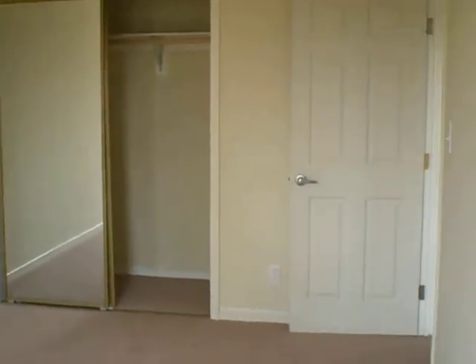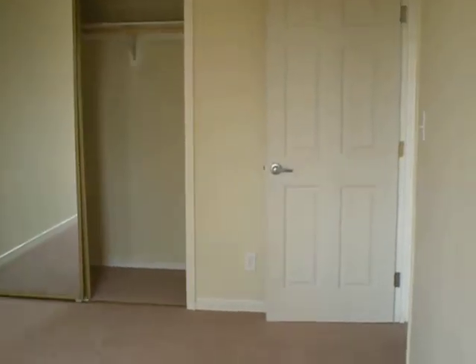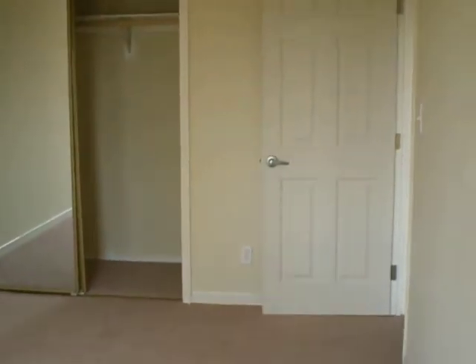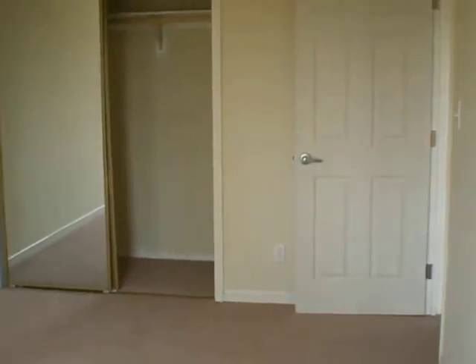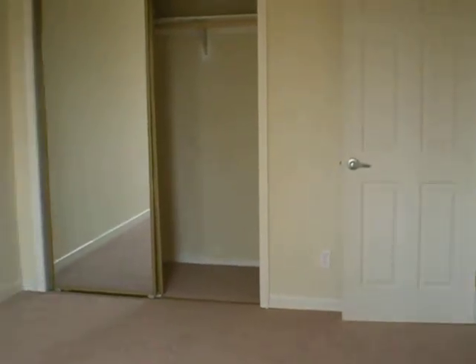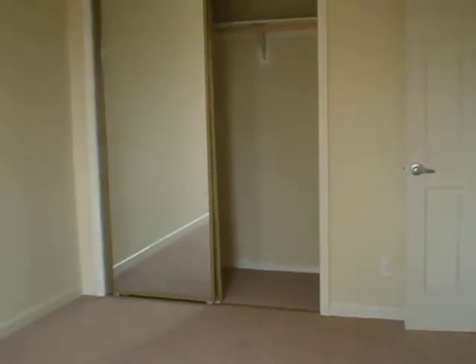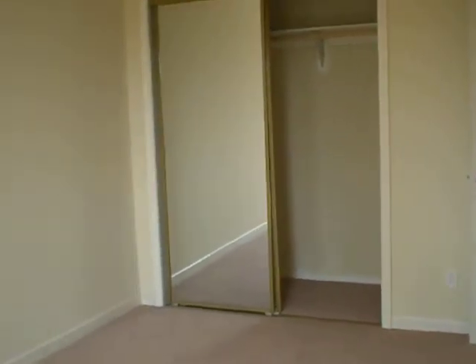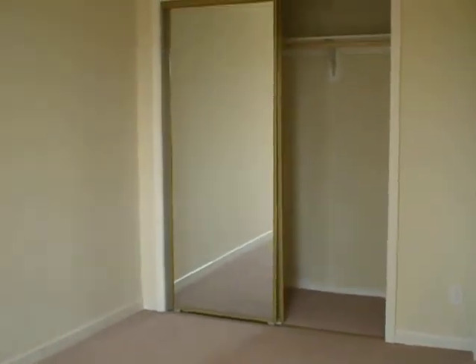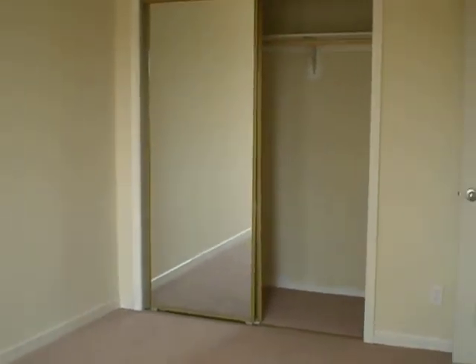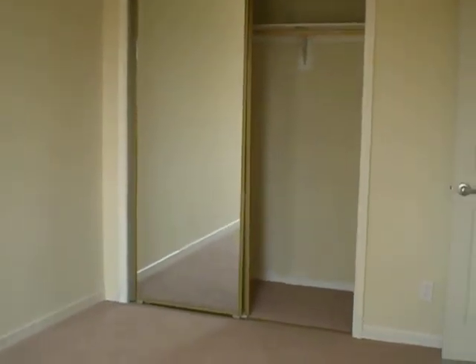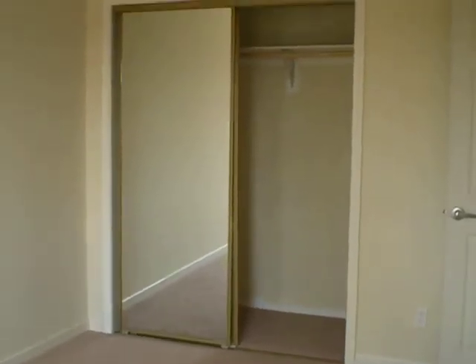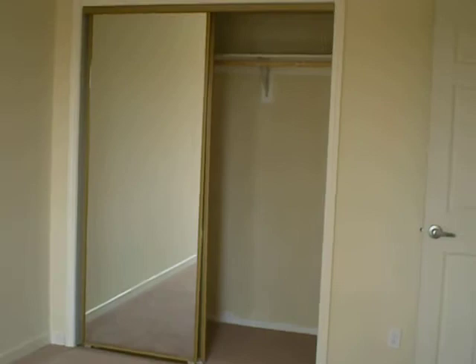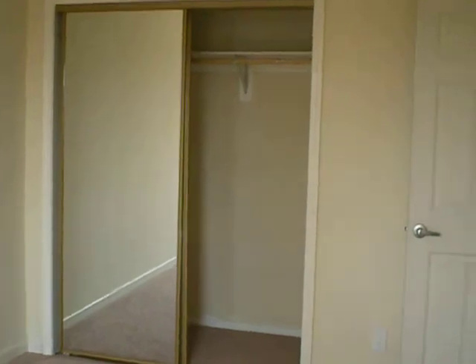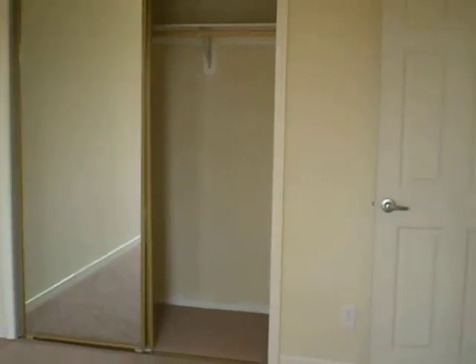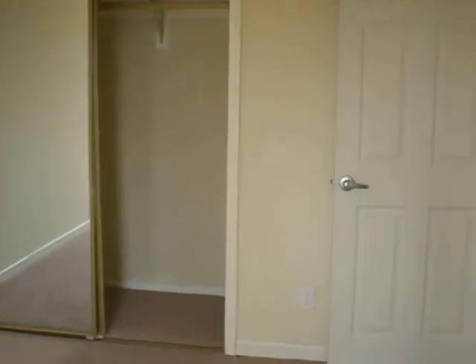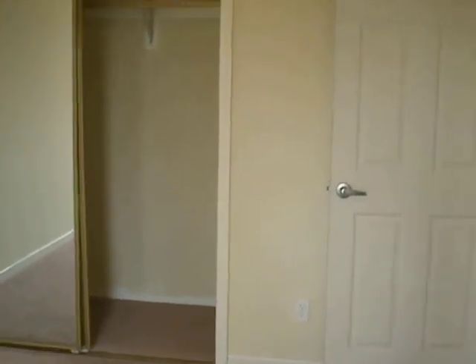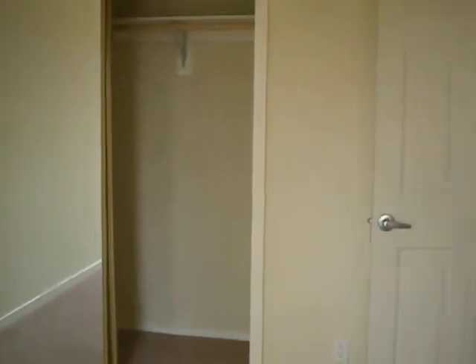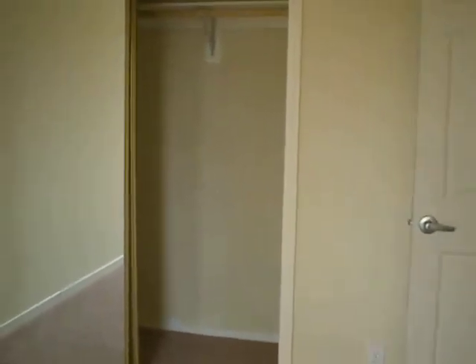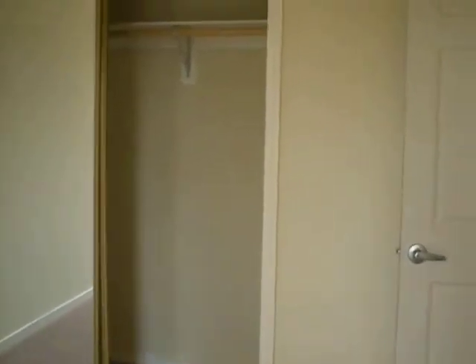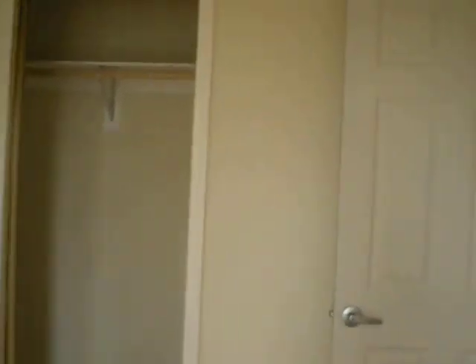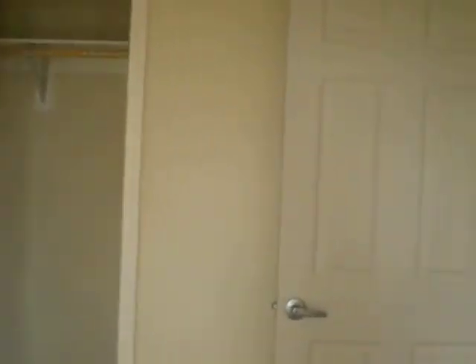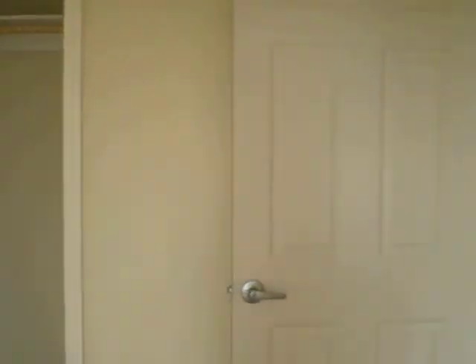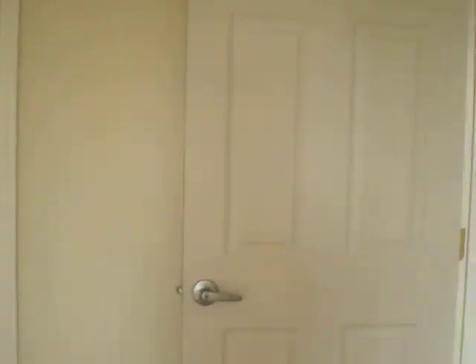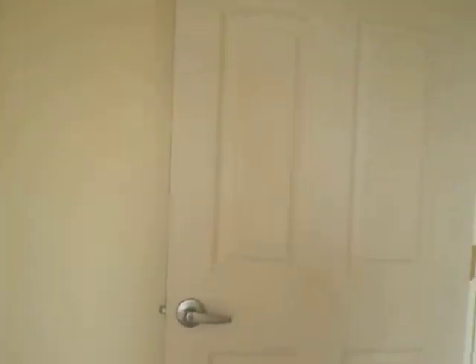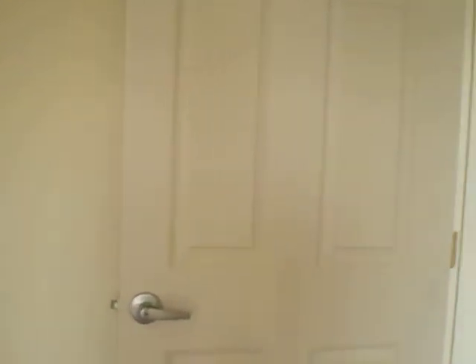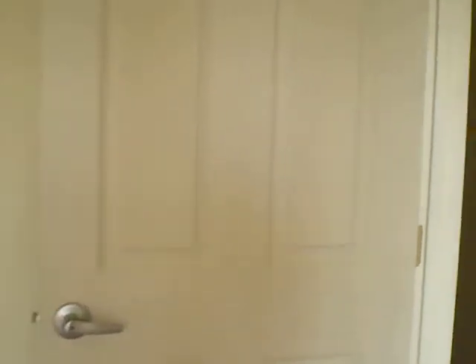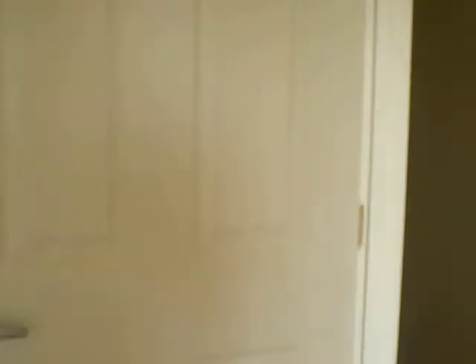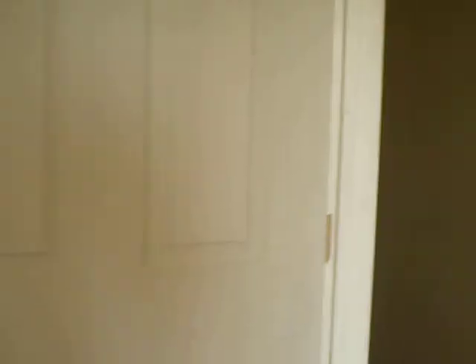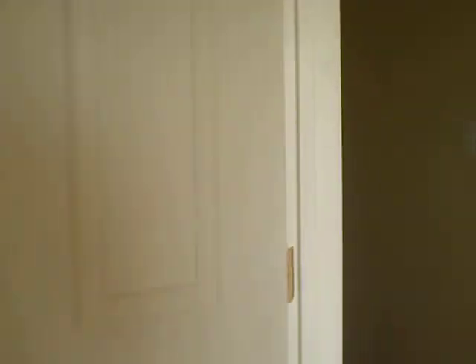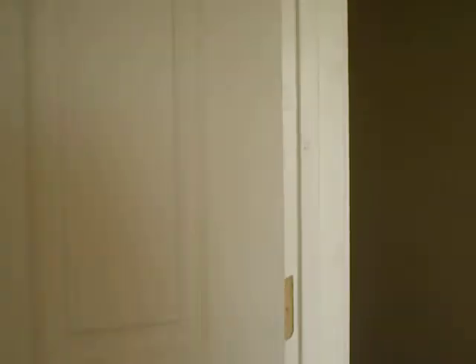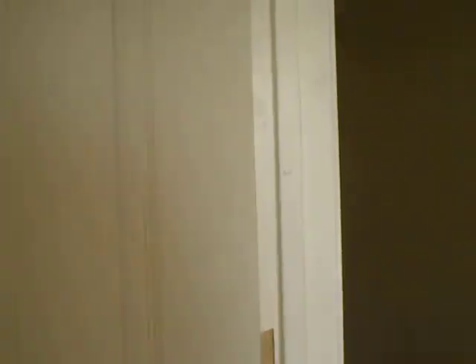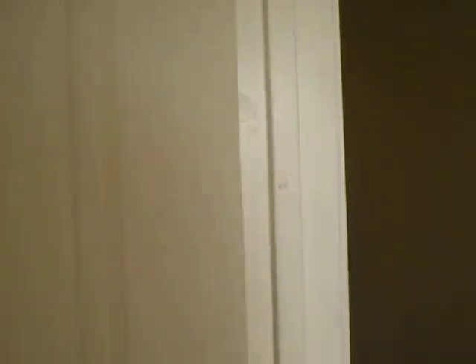The property is completely updated — it is basically rent ready and ready for move-in.